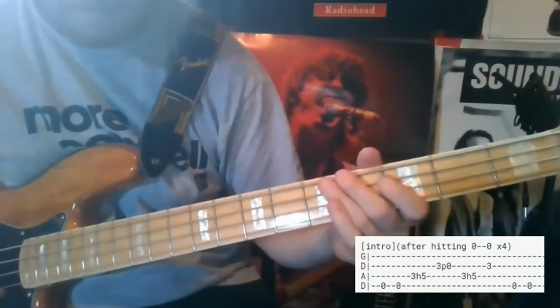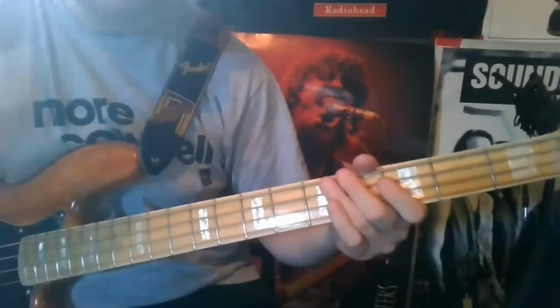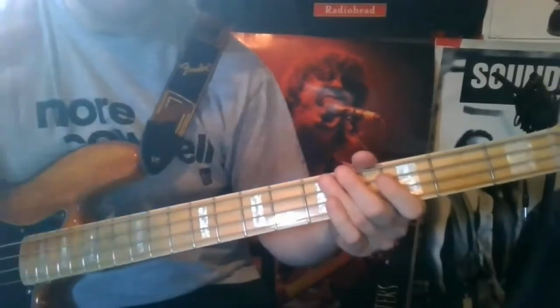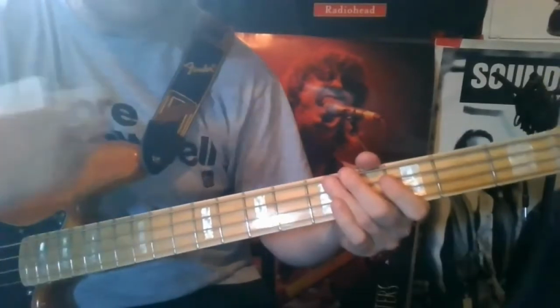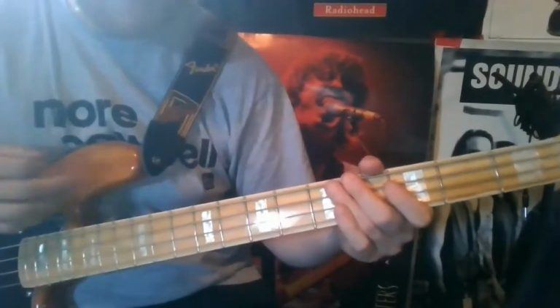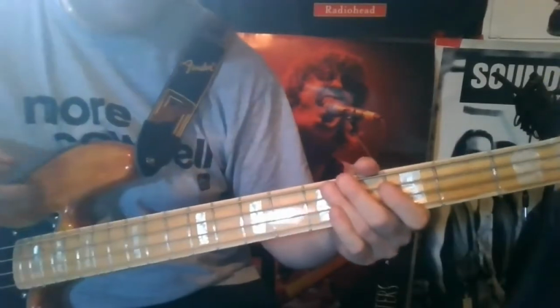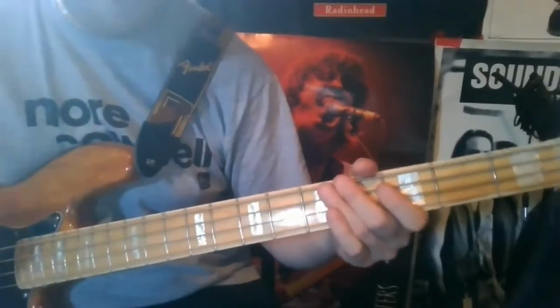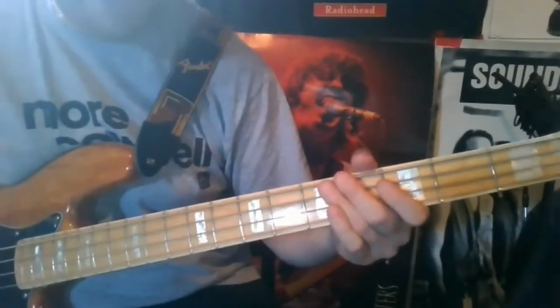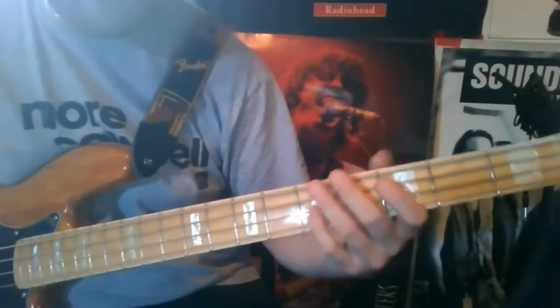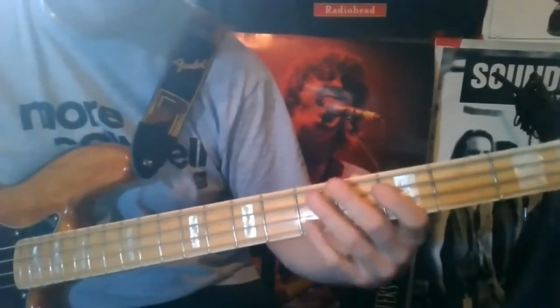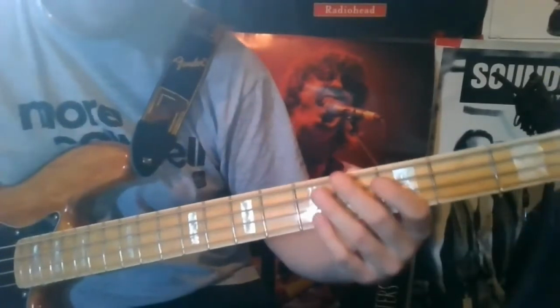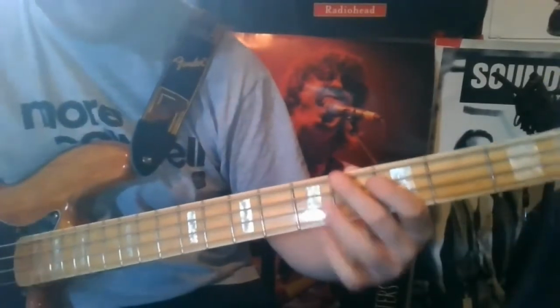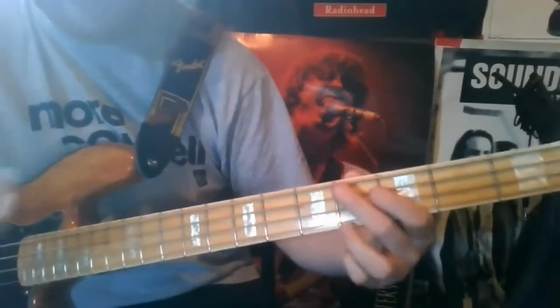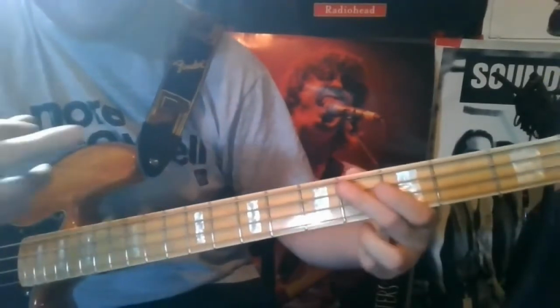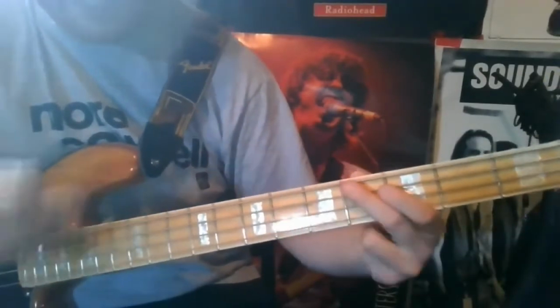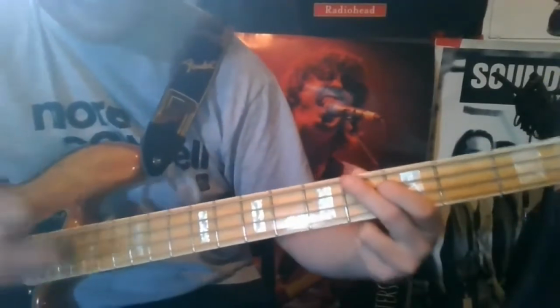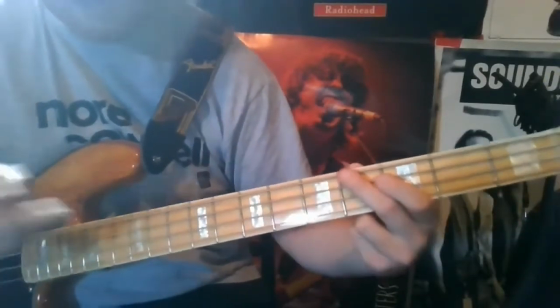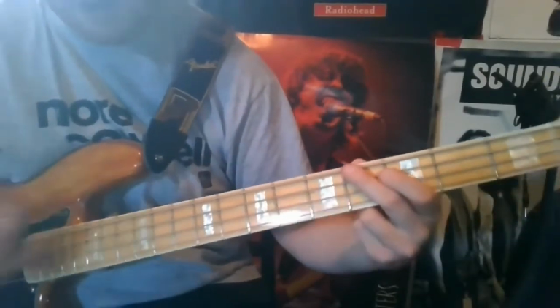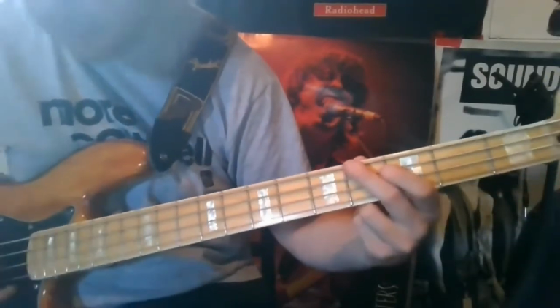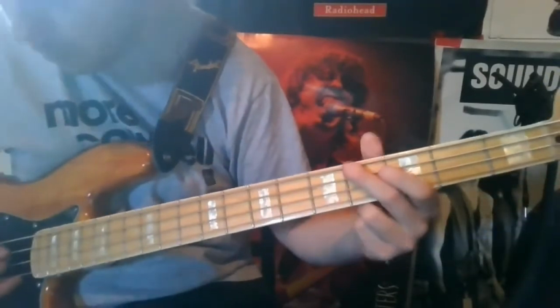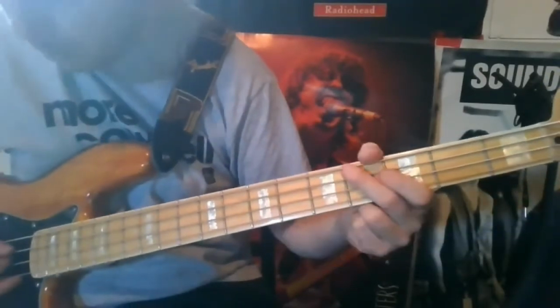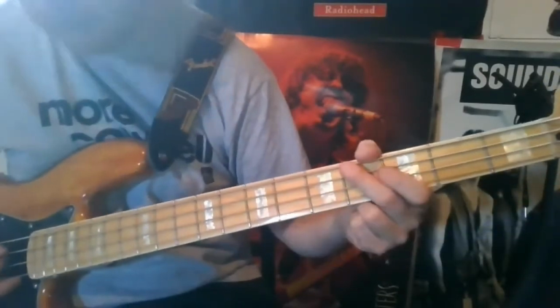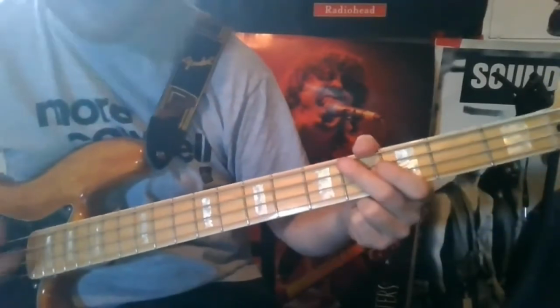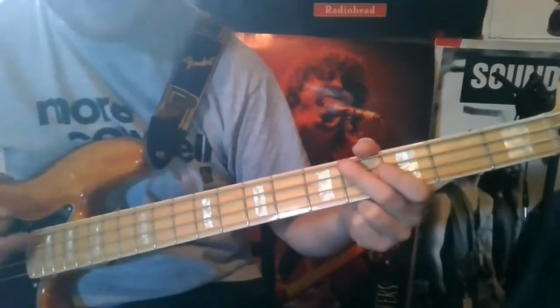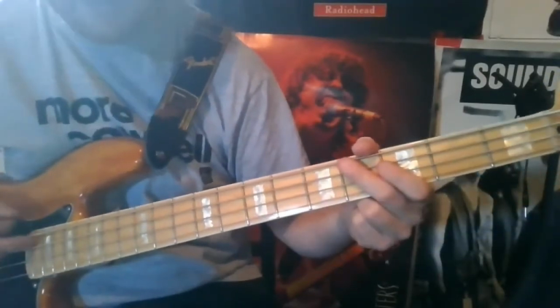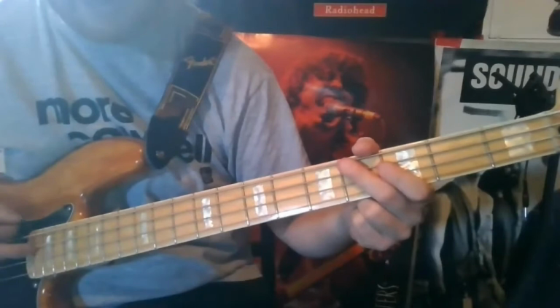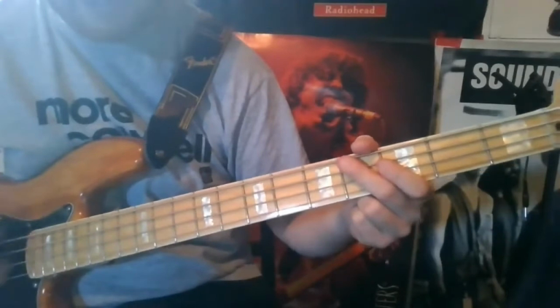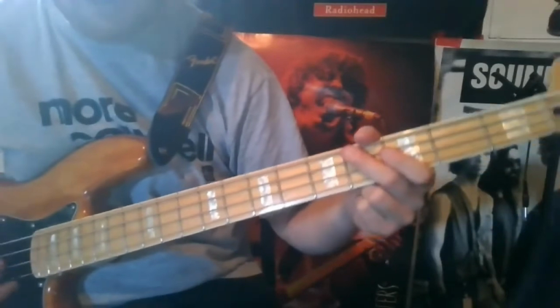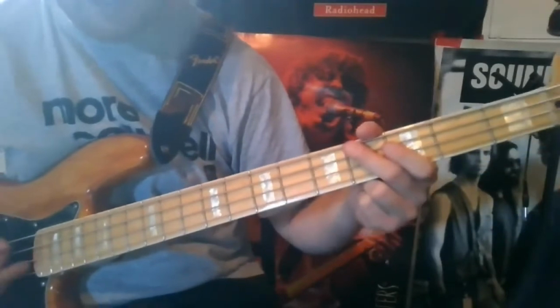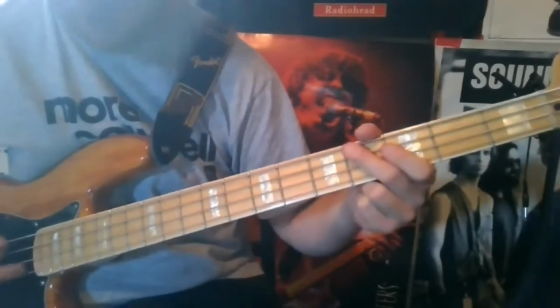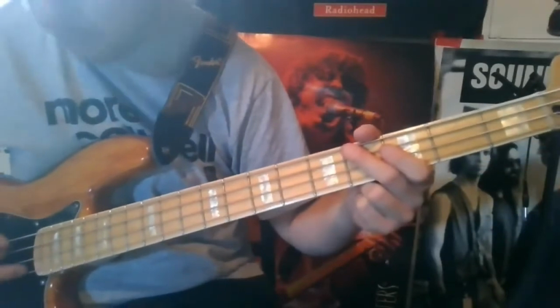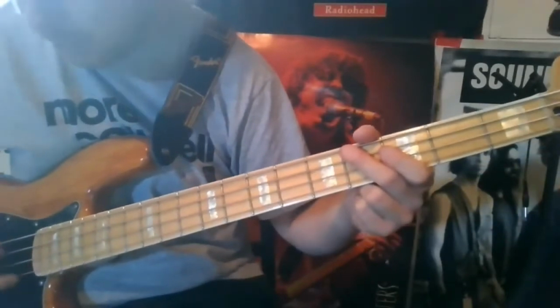For 'Take the Power Back,' you've got to have your bass in drop D, so match that E string to your D.